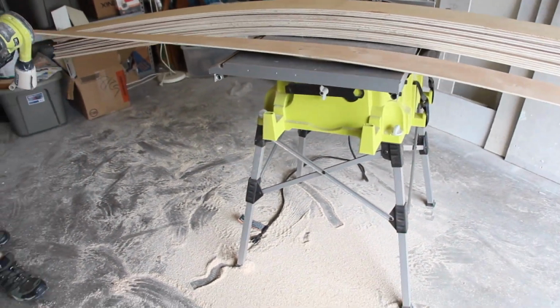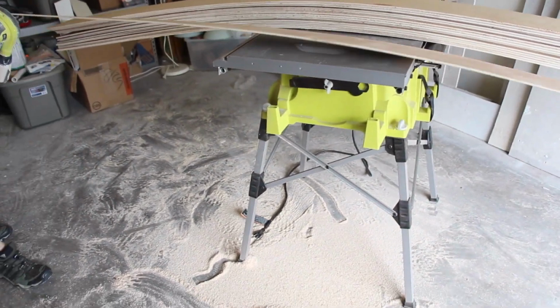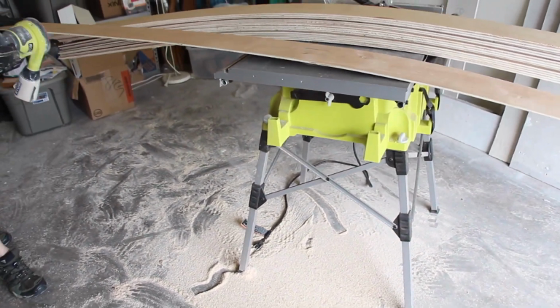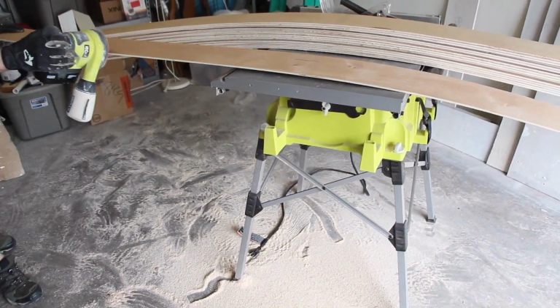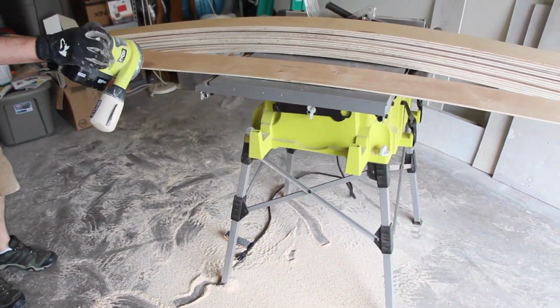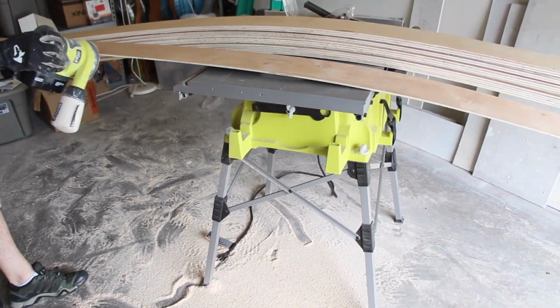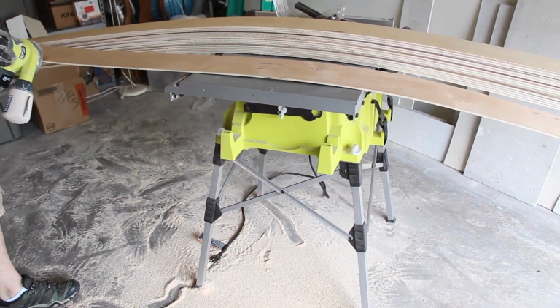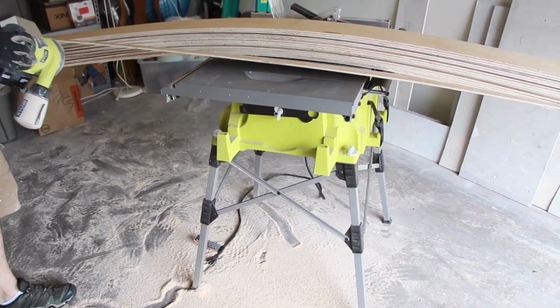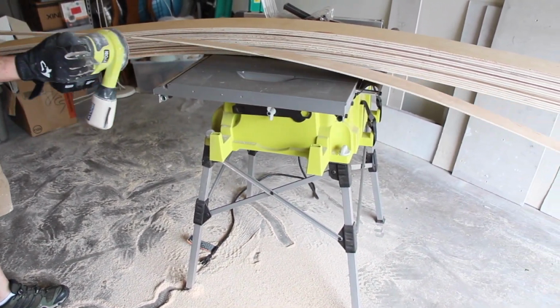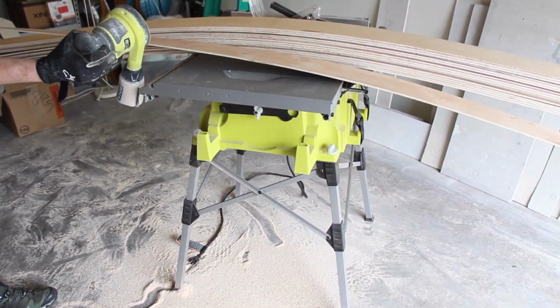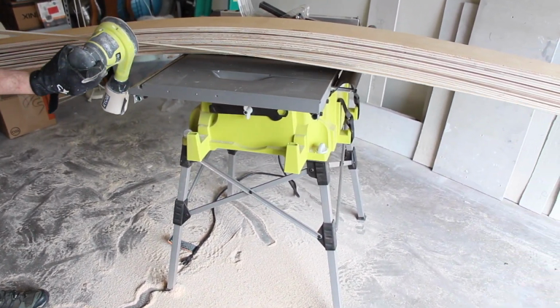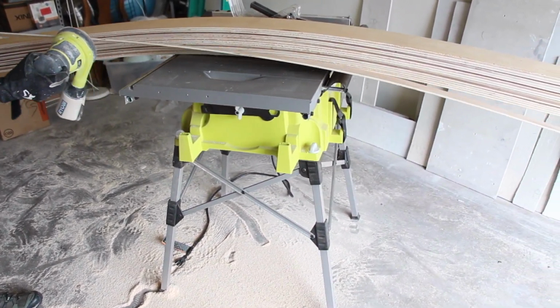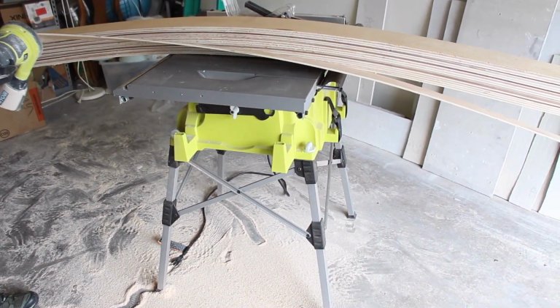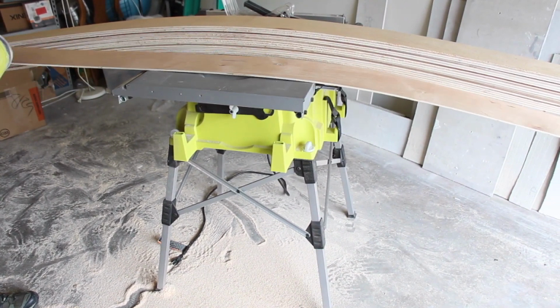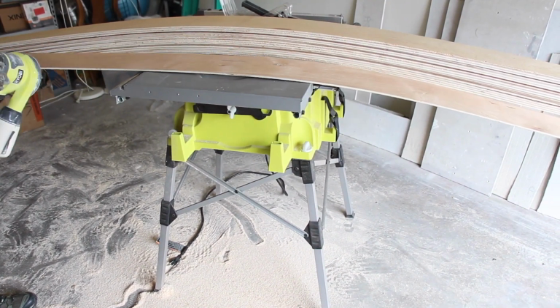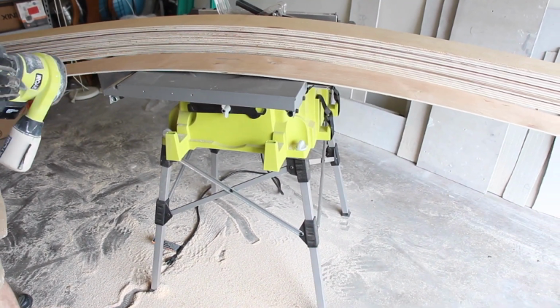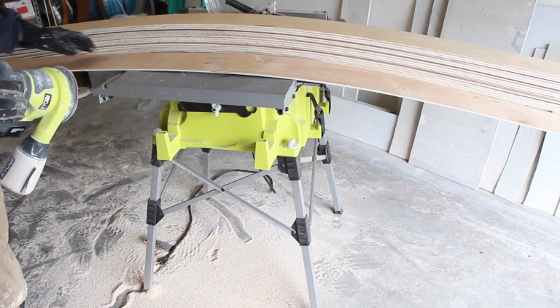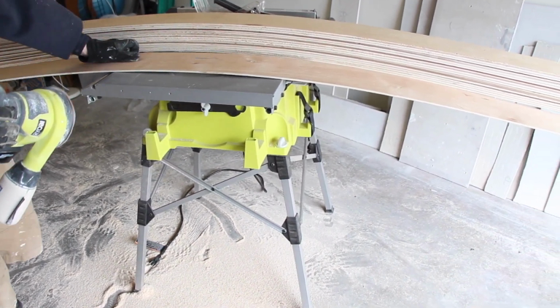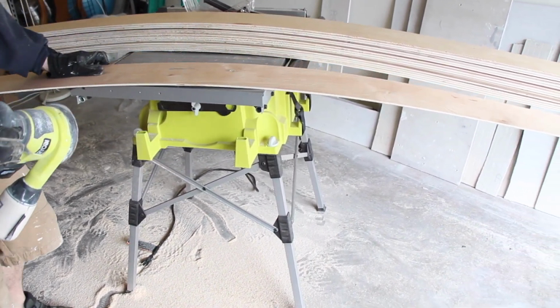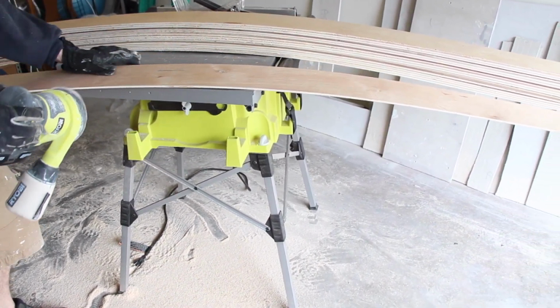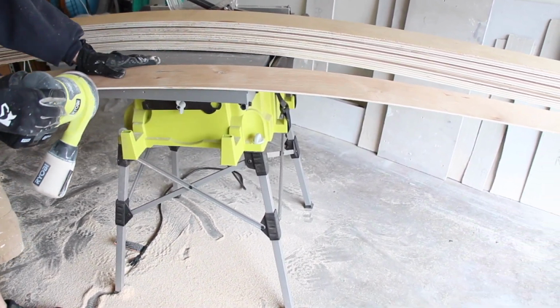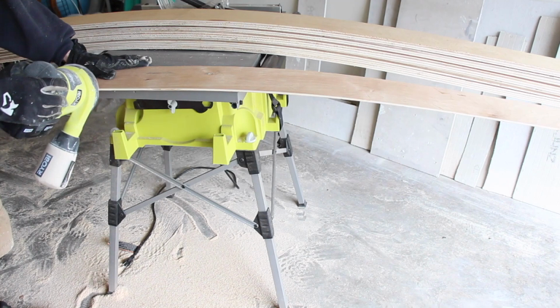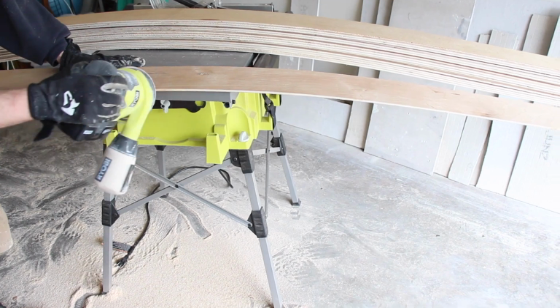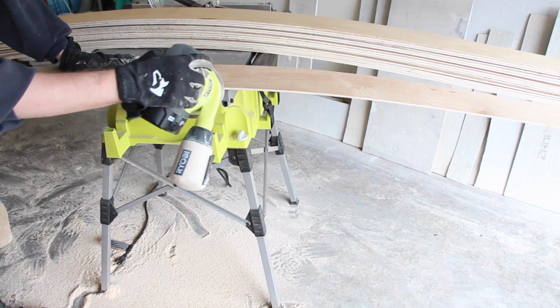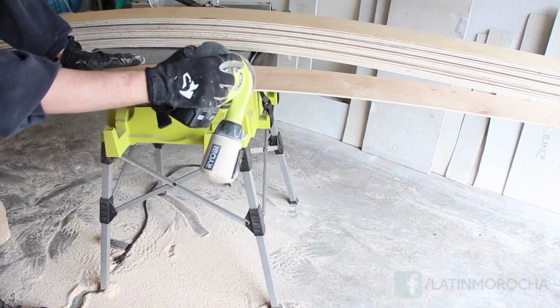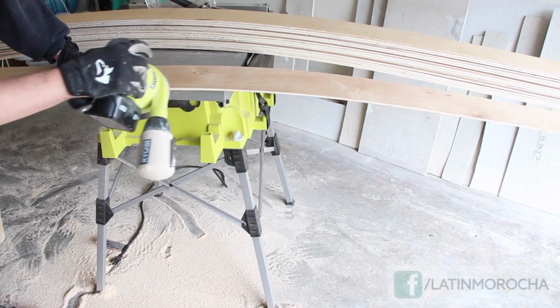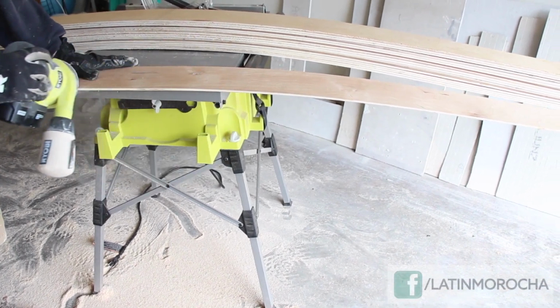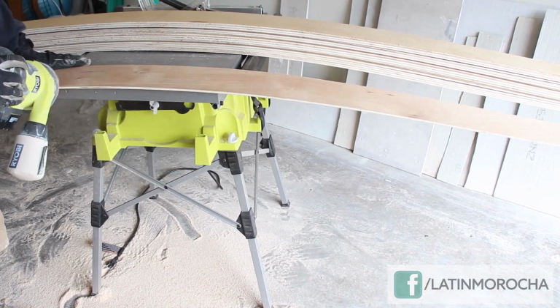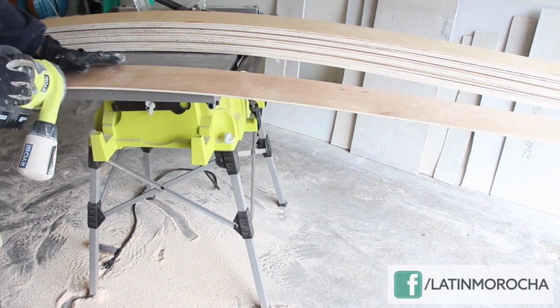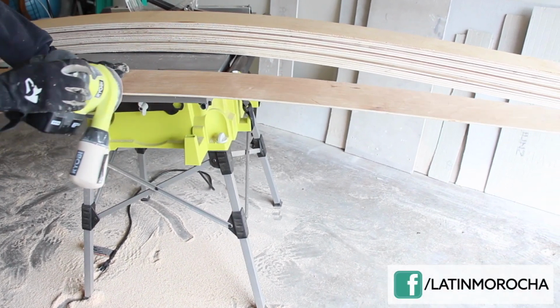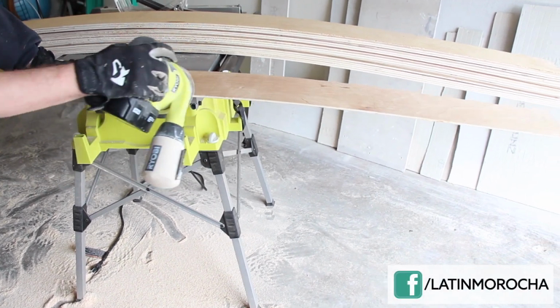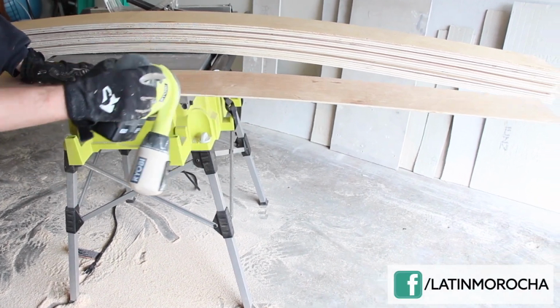Once I cut all the pieces, I used a palm sander just to sand off the edges and knock off all the splinters.